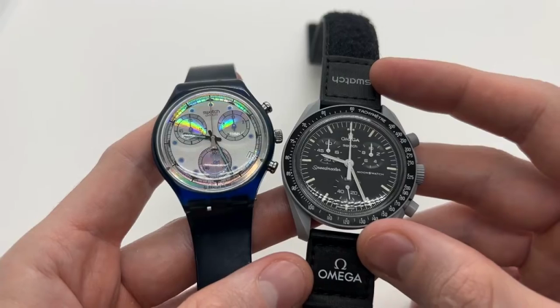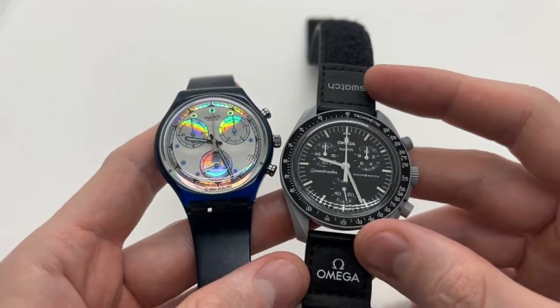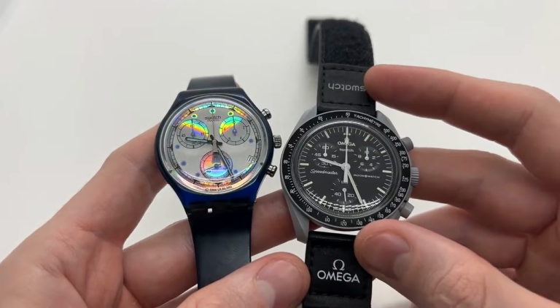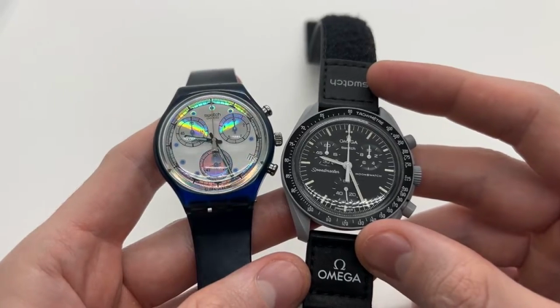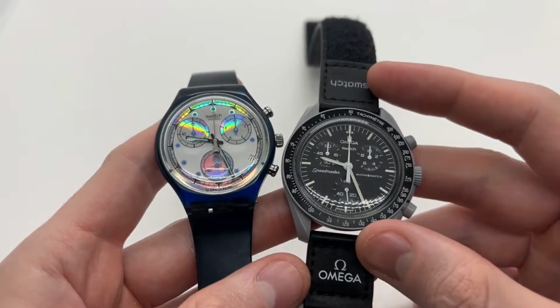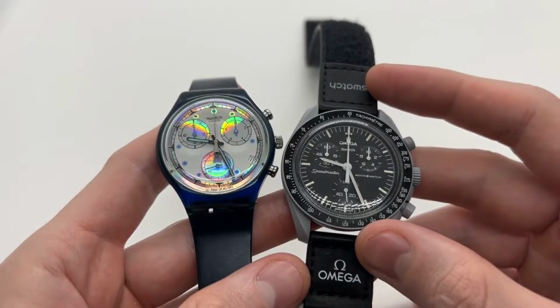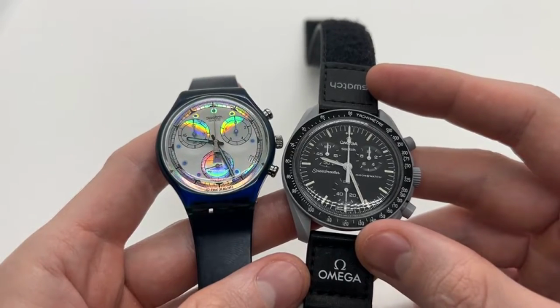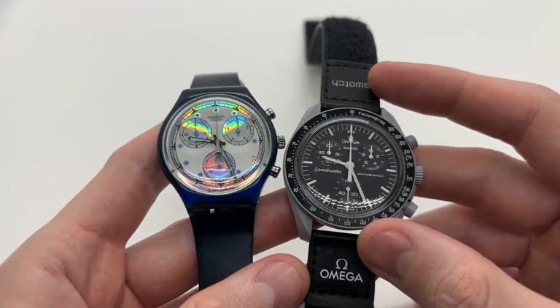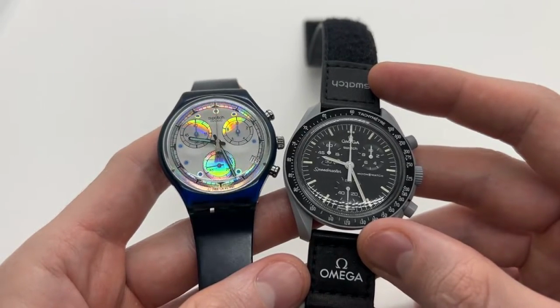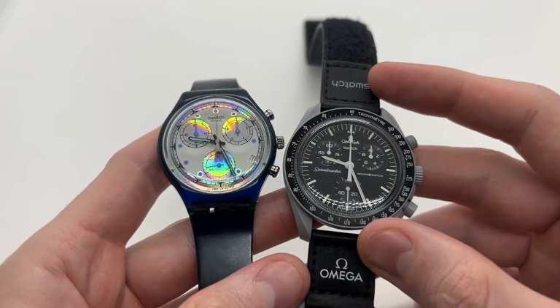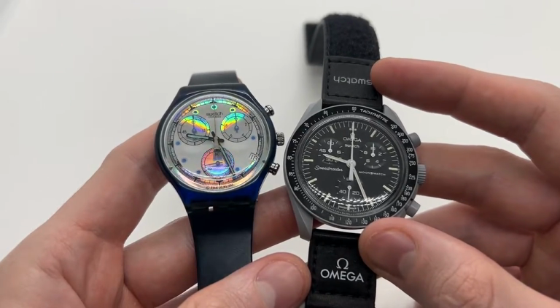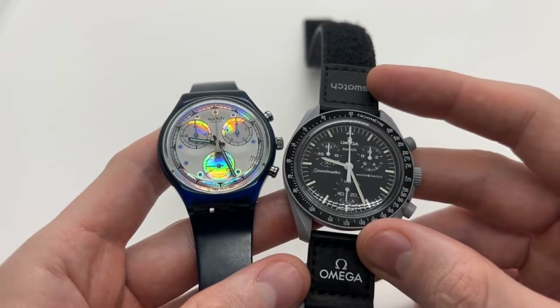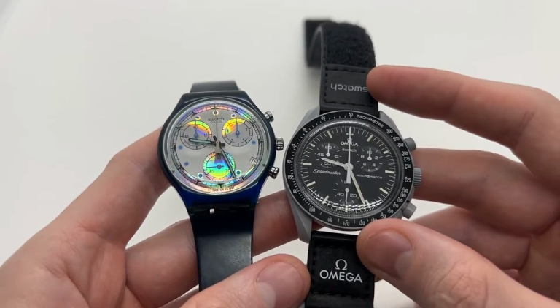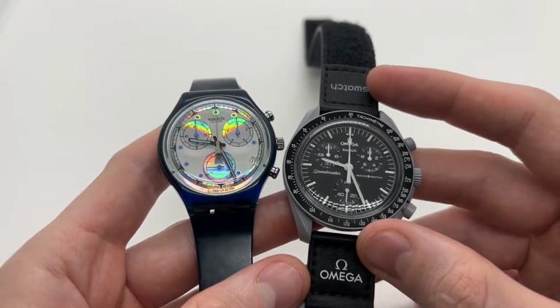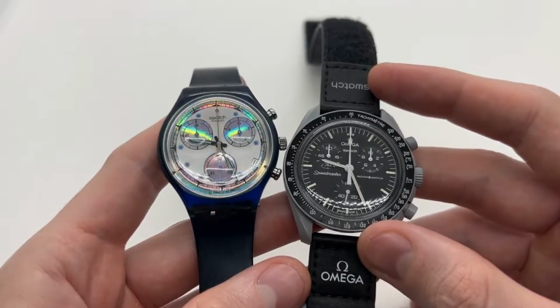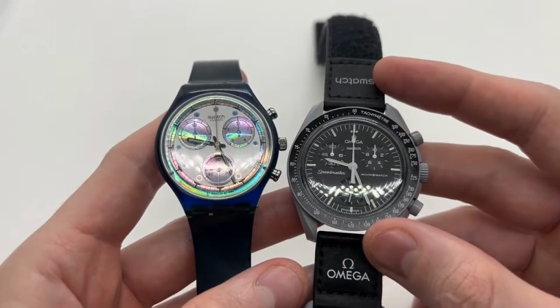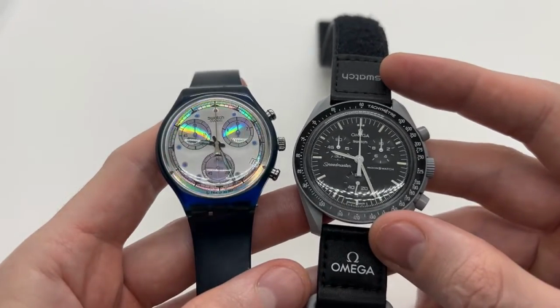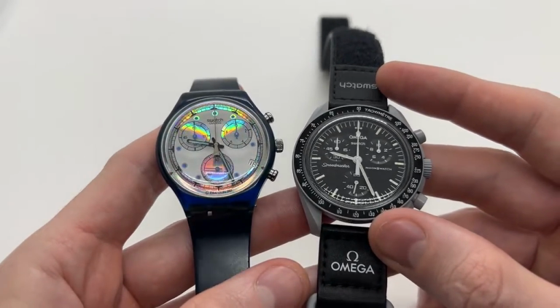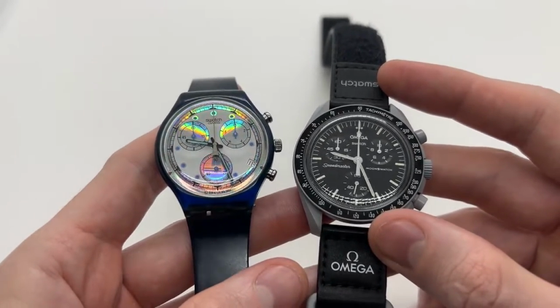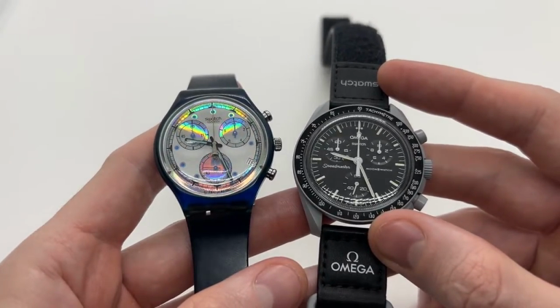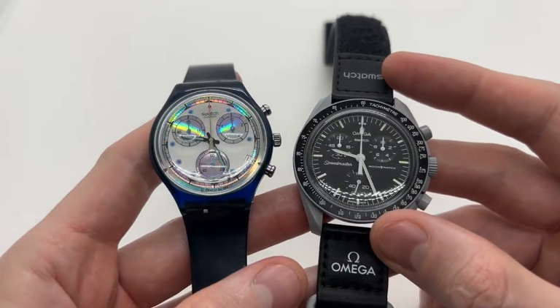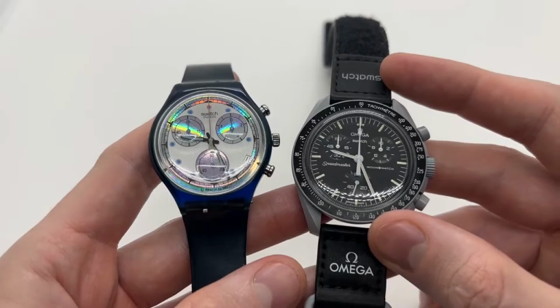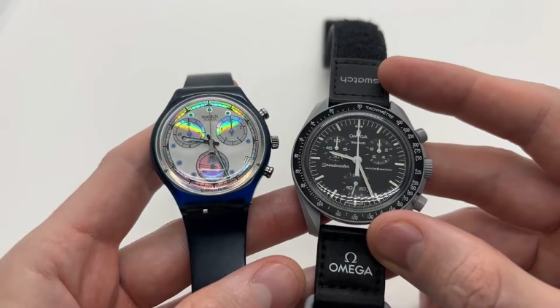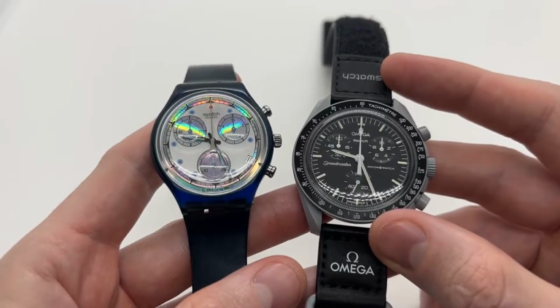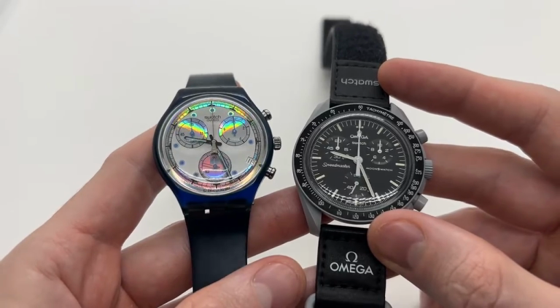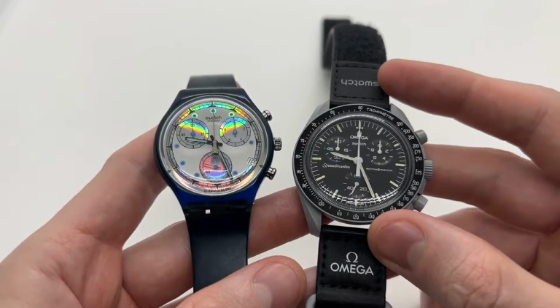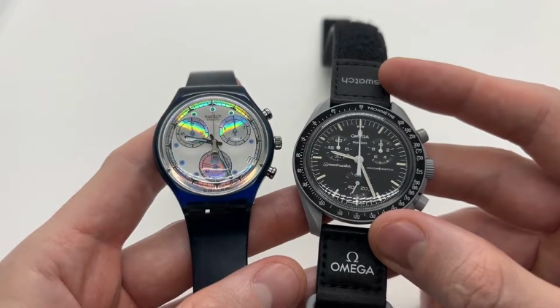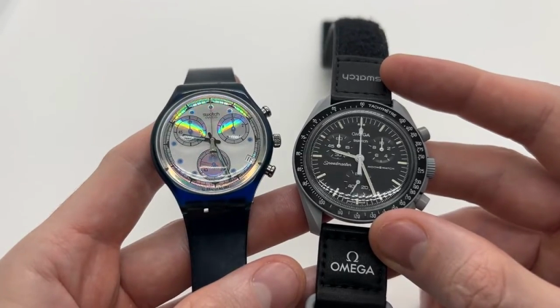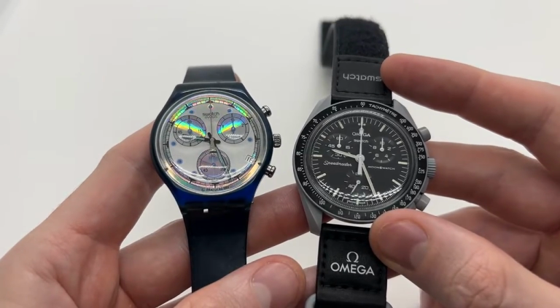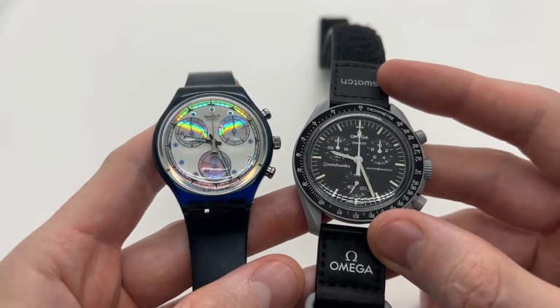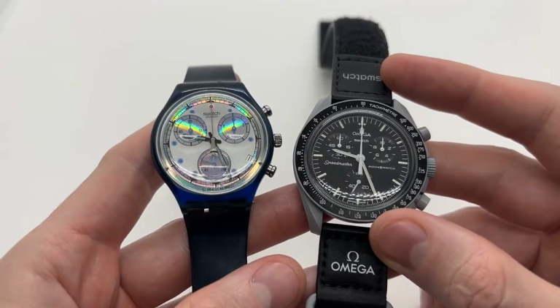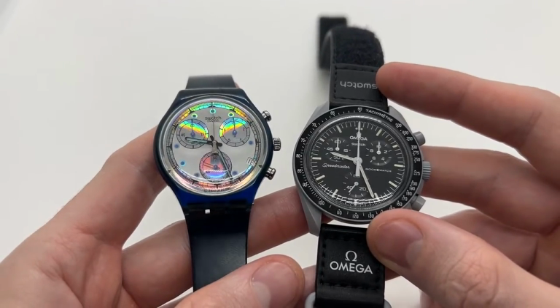Hello guys and welcome to another video from Vintage Radar. Today I'll be showing you how to set the time and date on your Swatch watch.